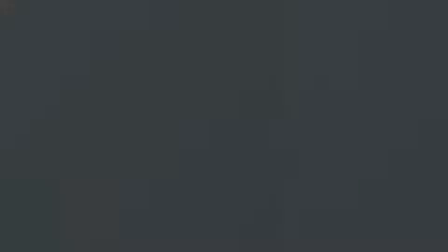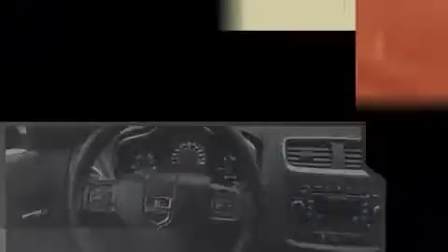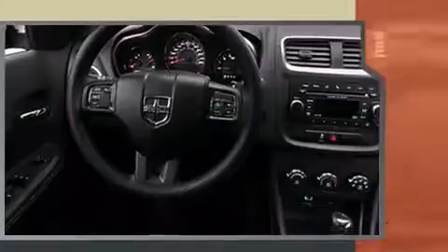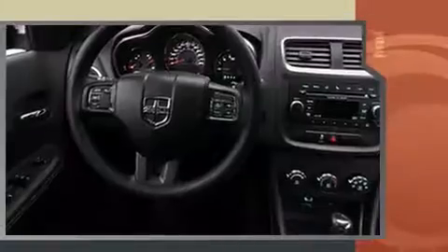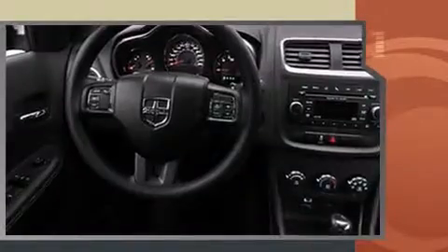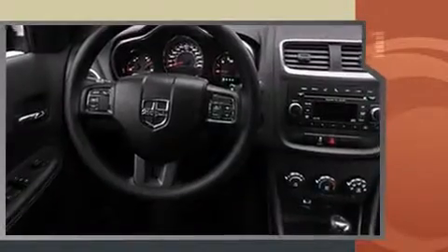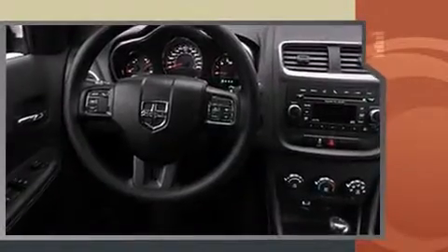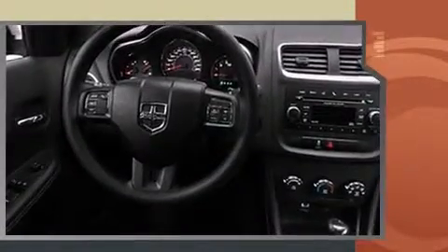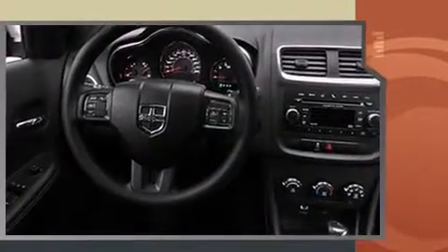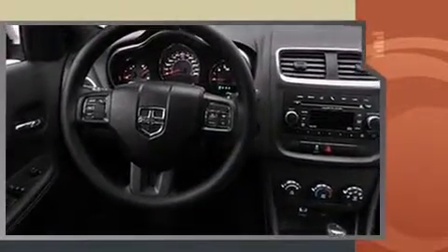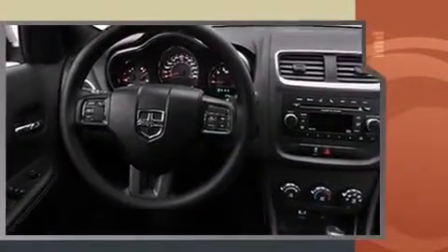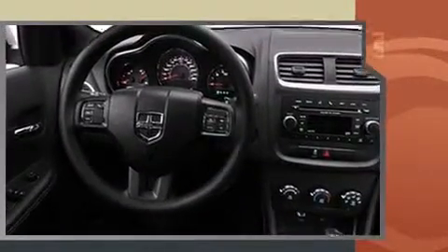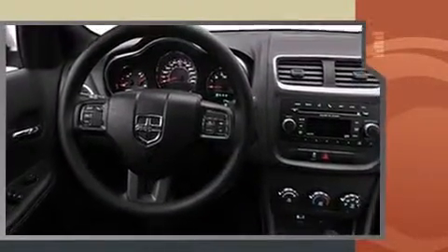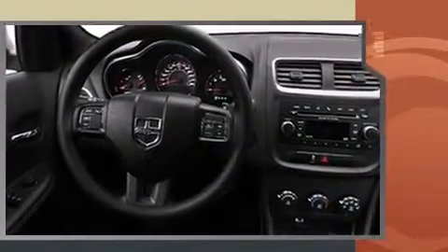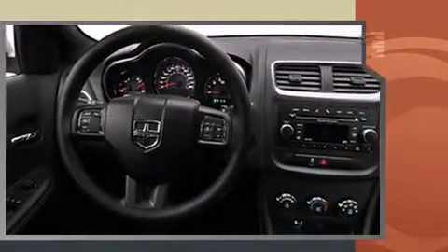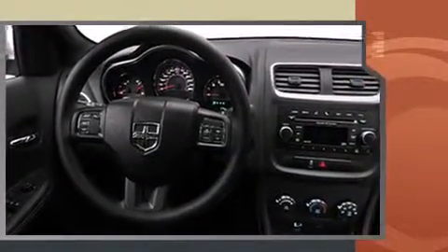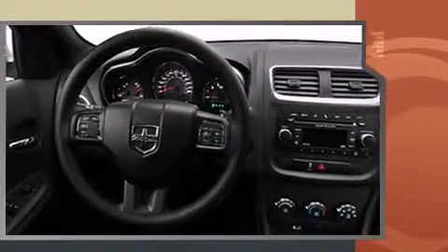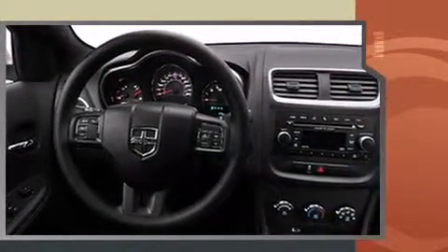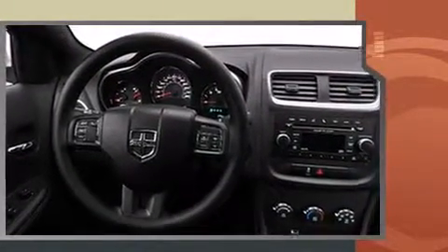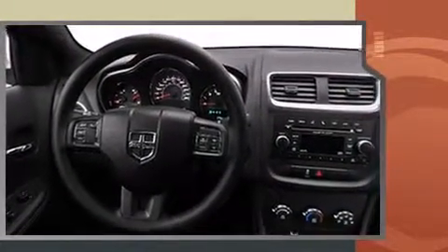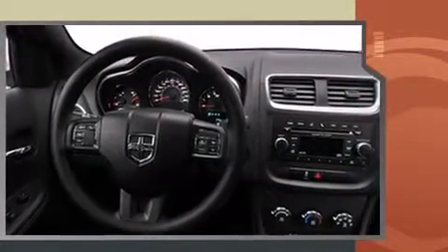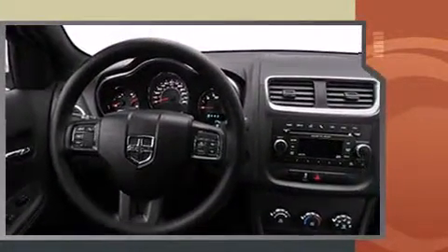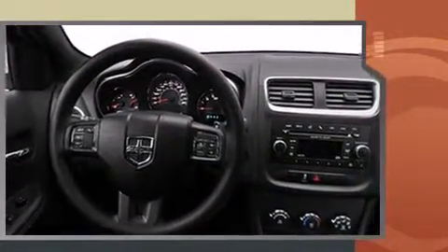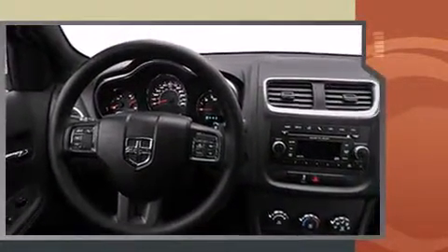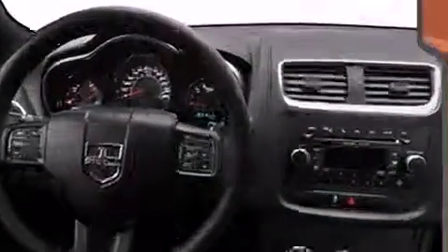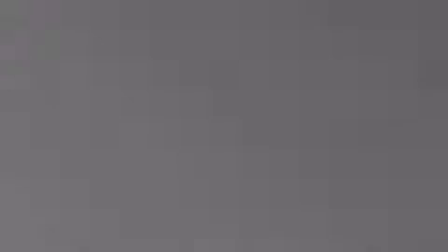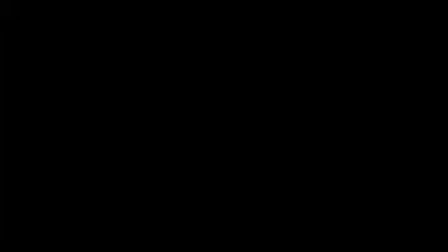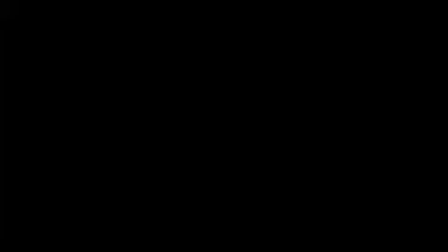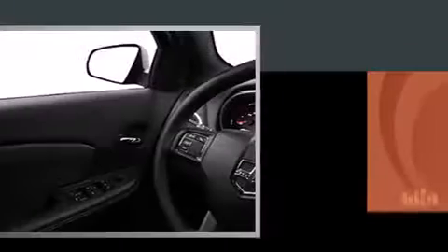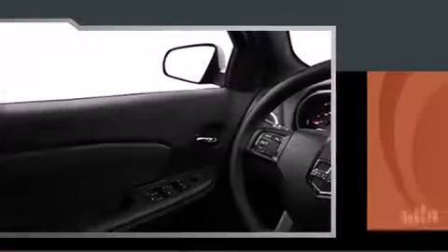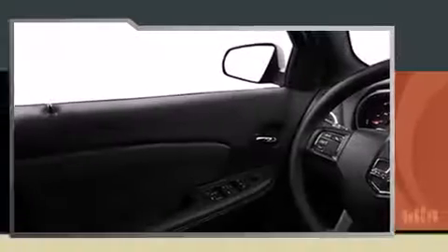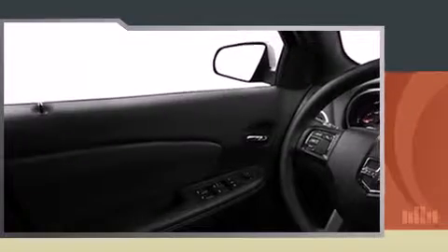It features an automatic transmission, front-wheel drive, and a refined six-cylinder engine.